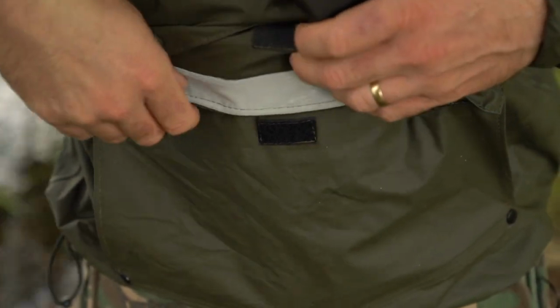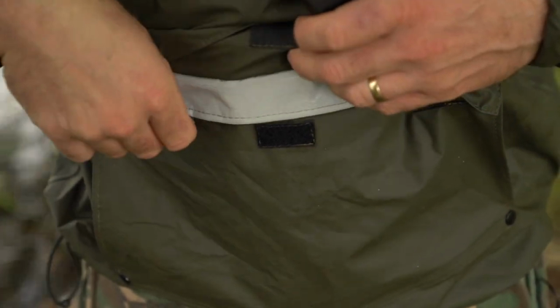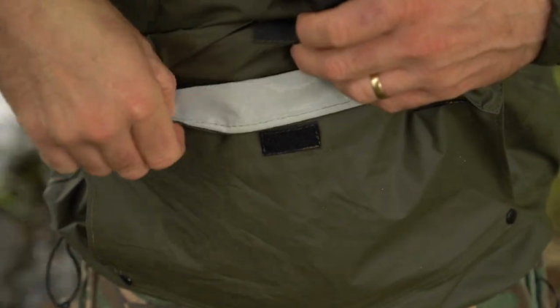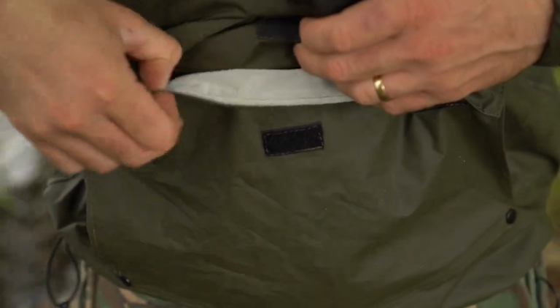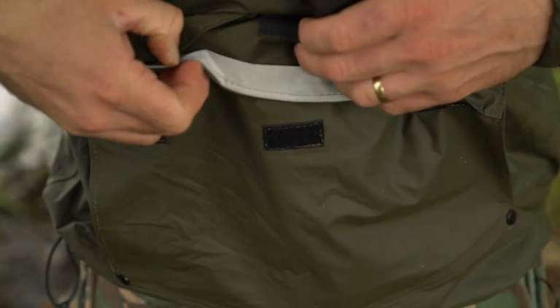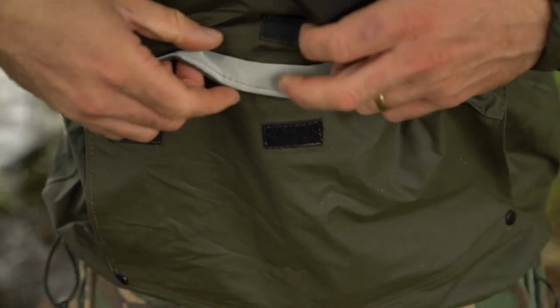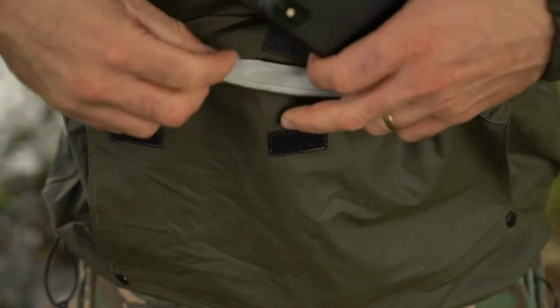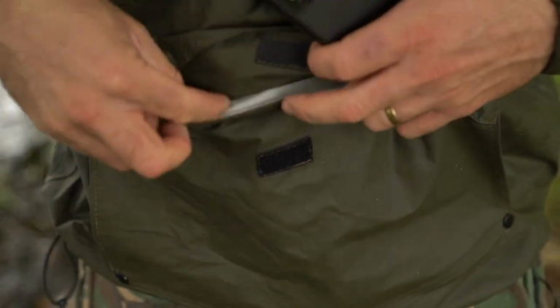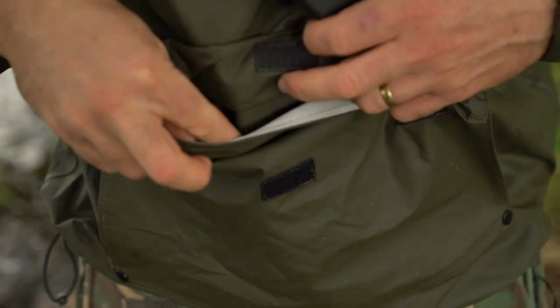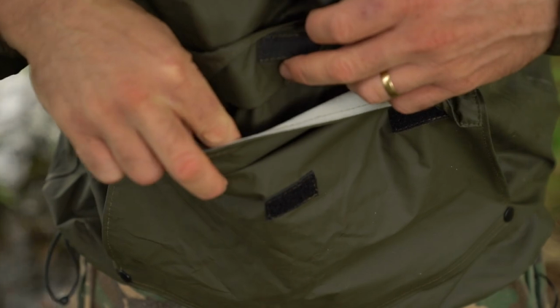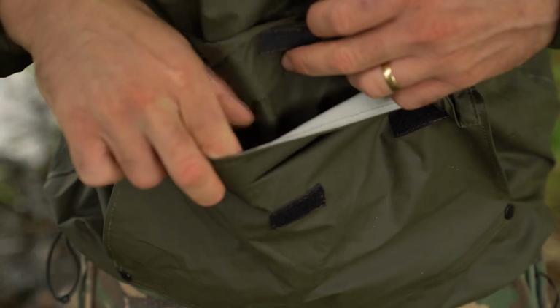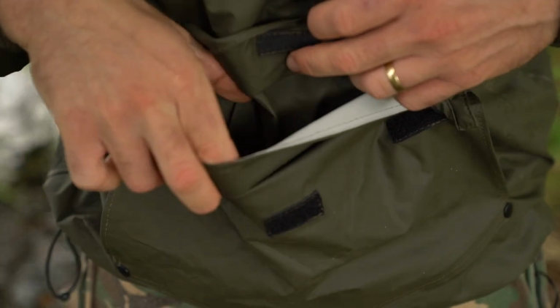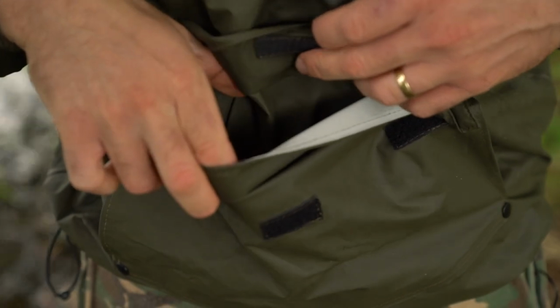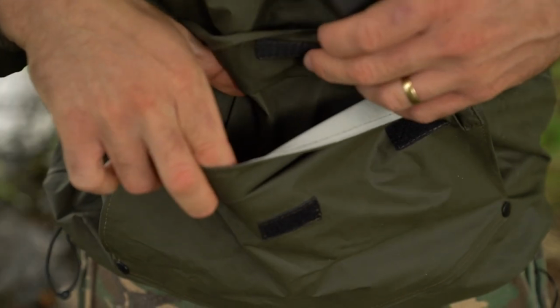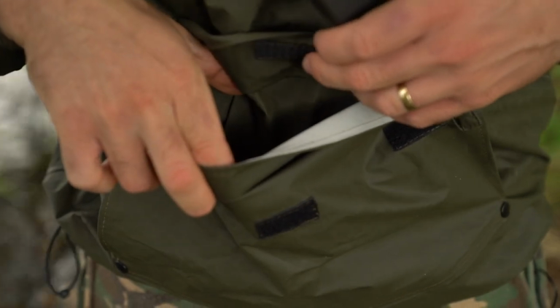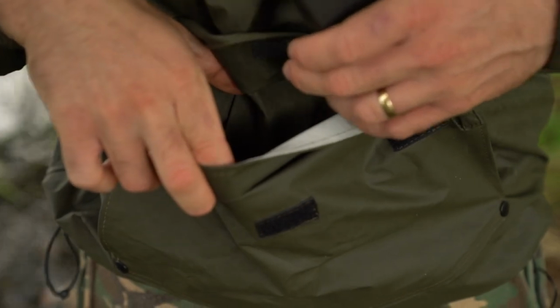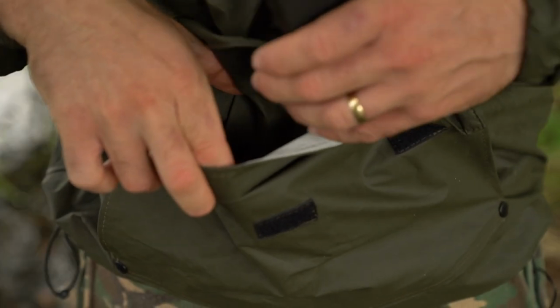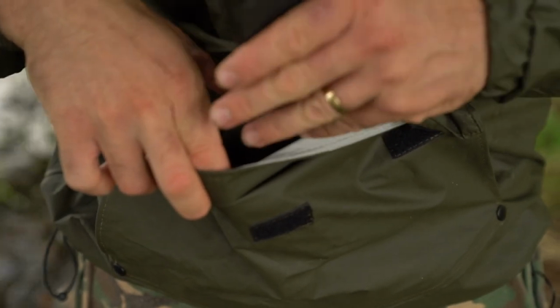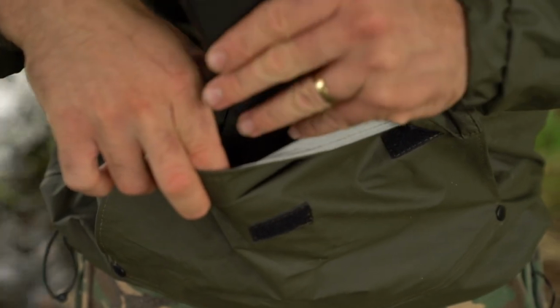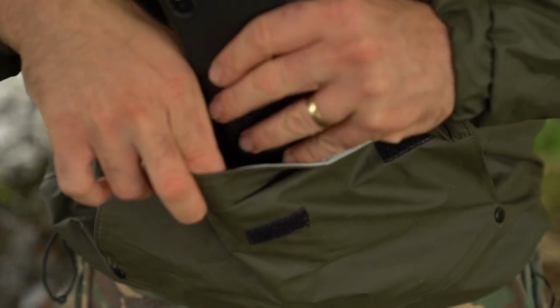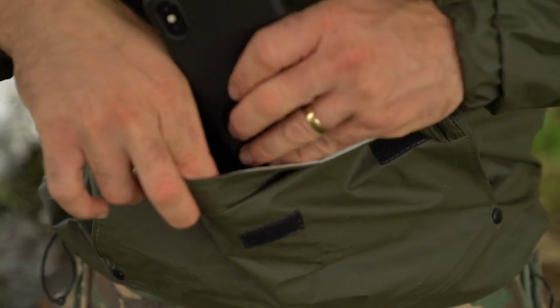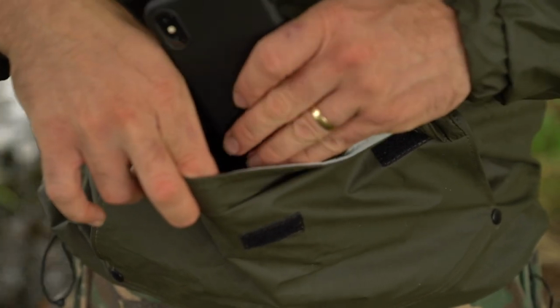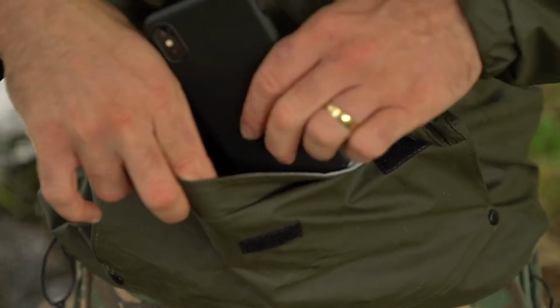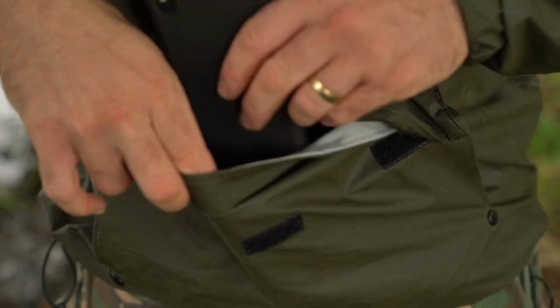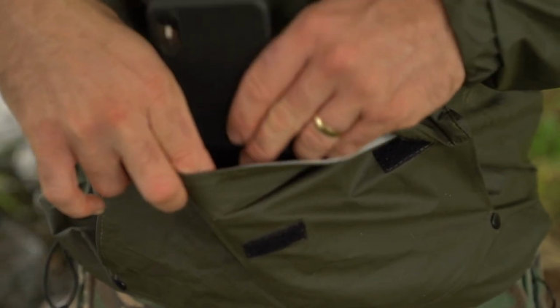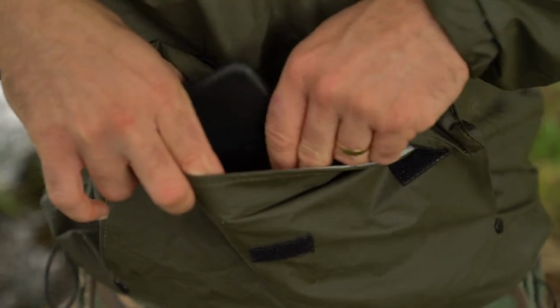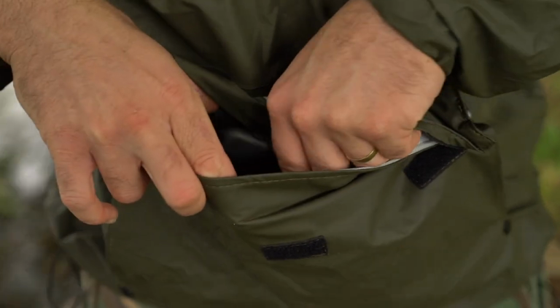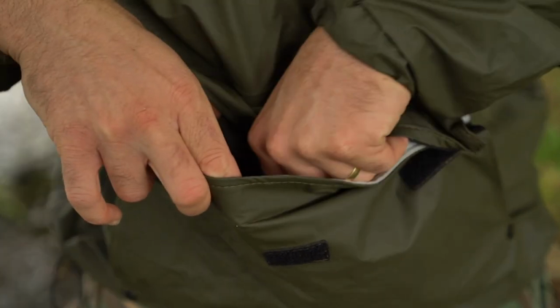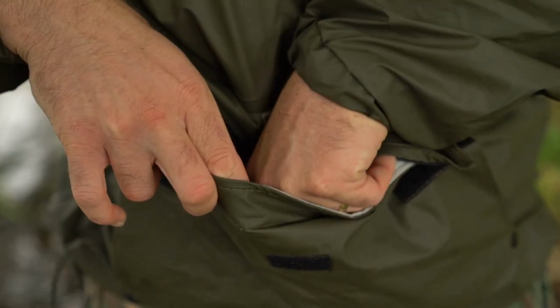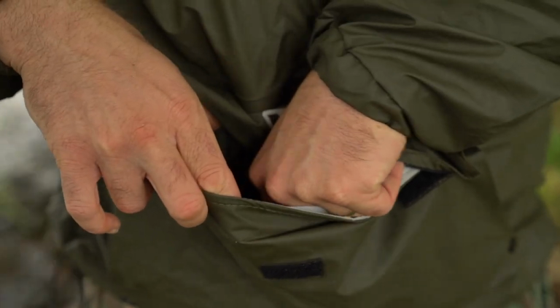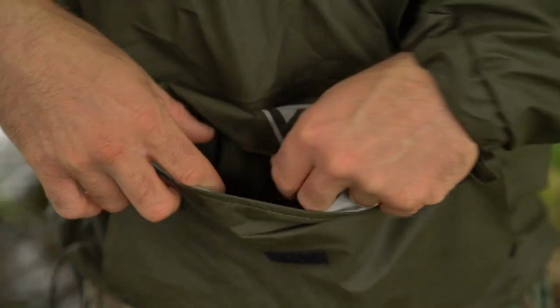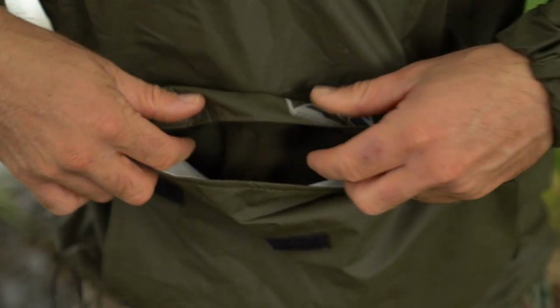There's also a very large front pocket with Velcro fastening and a storm flap as well, where you can keep your bits and pieces — phone, bait, keys or whatever.